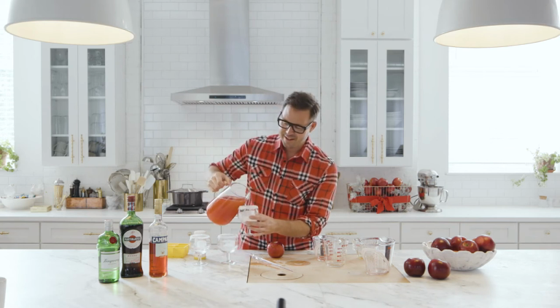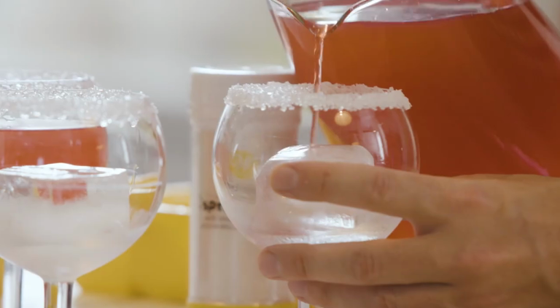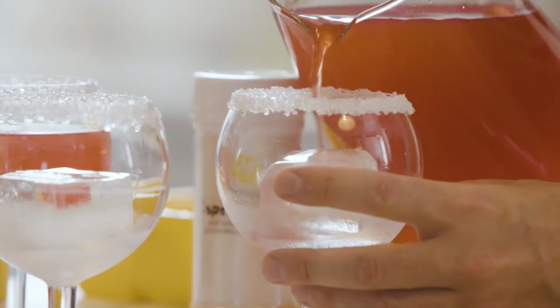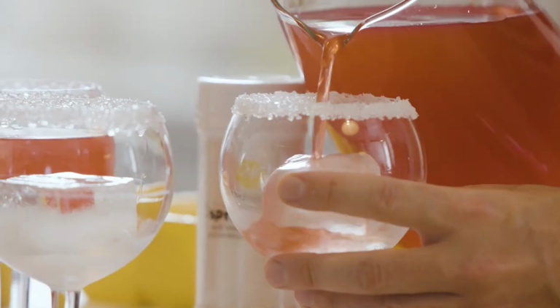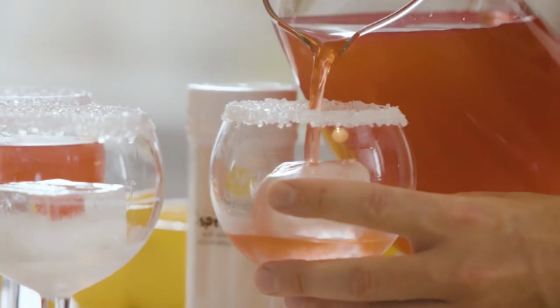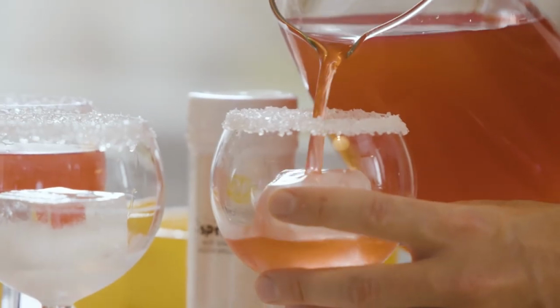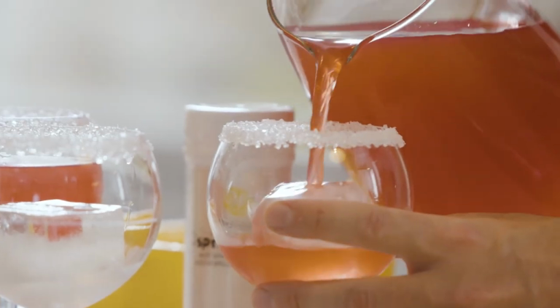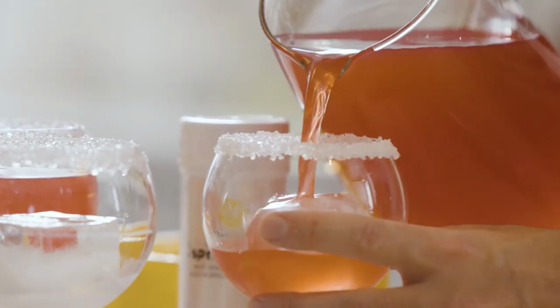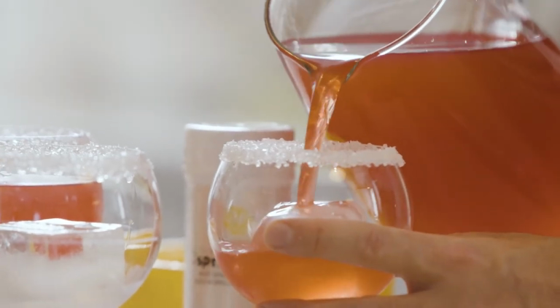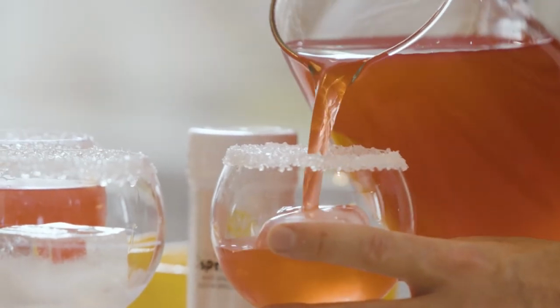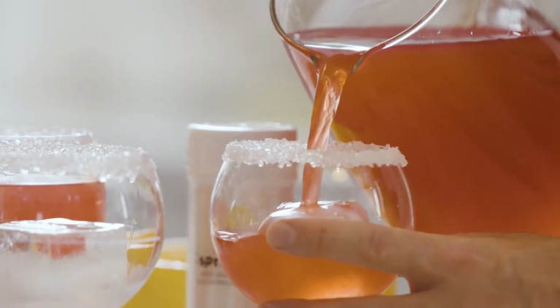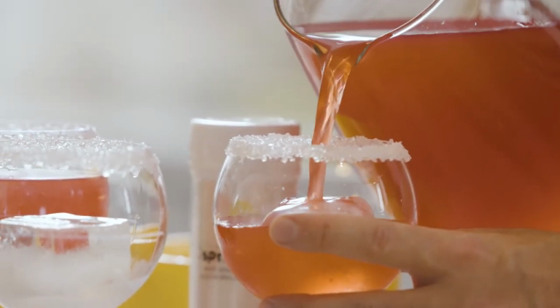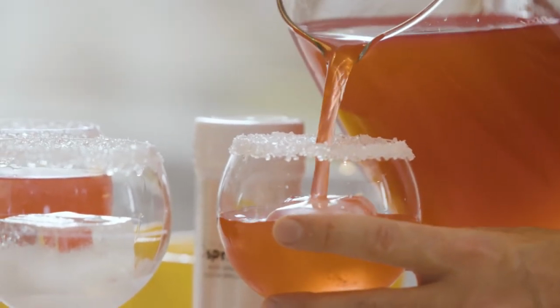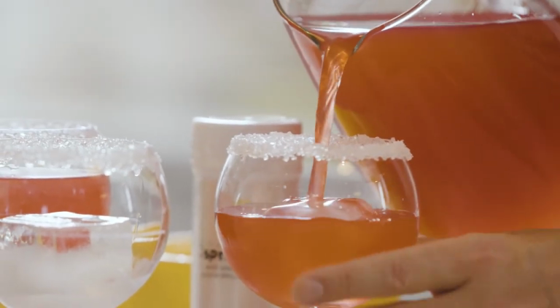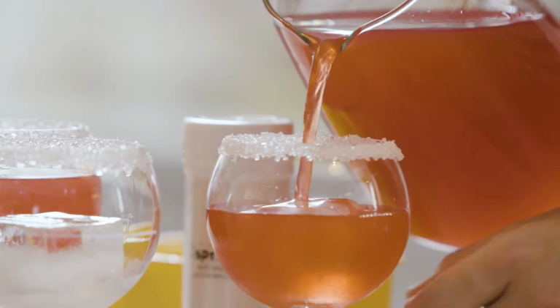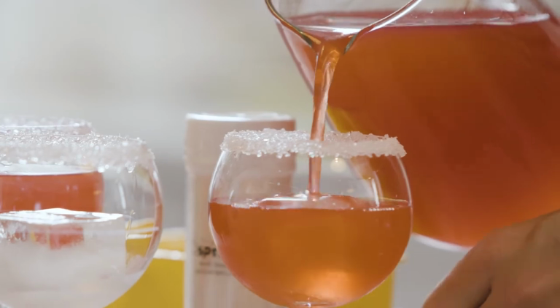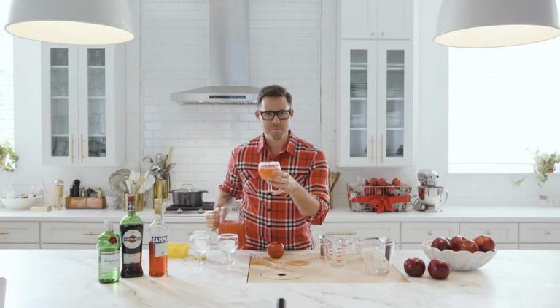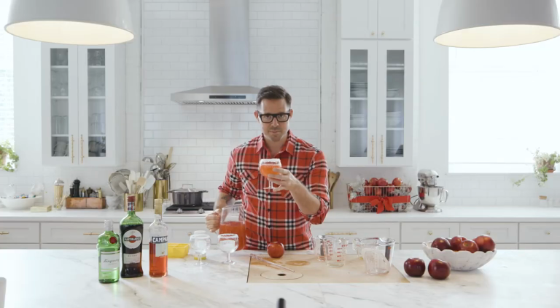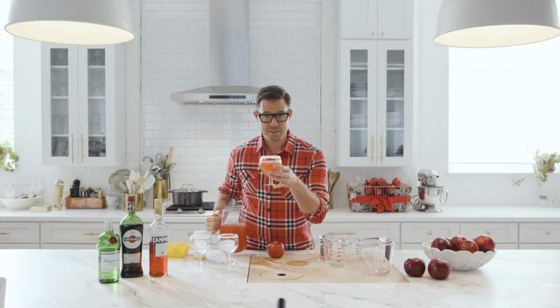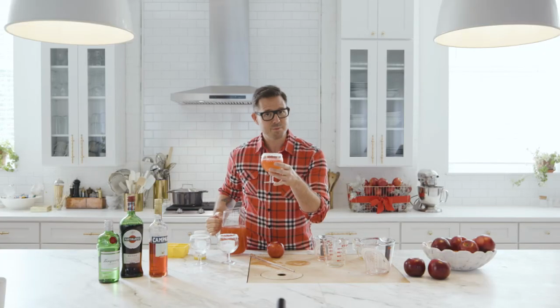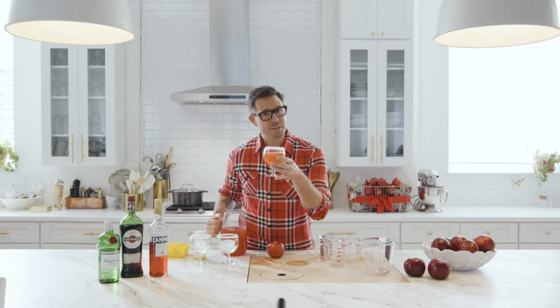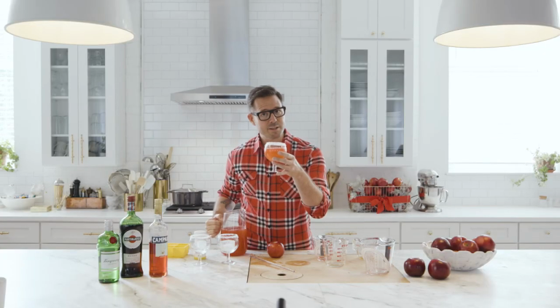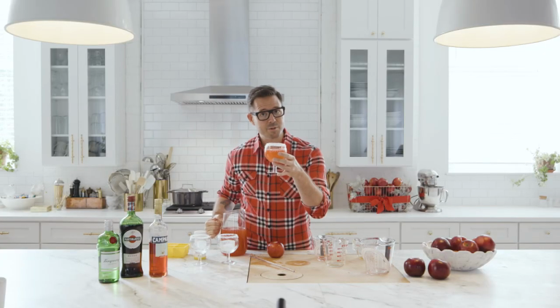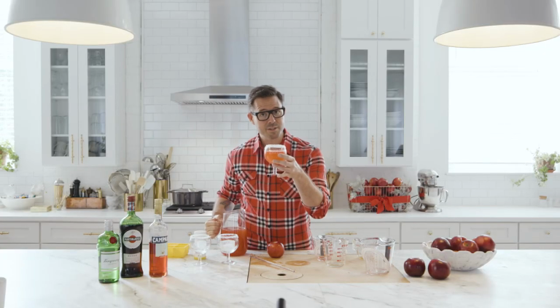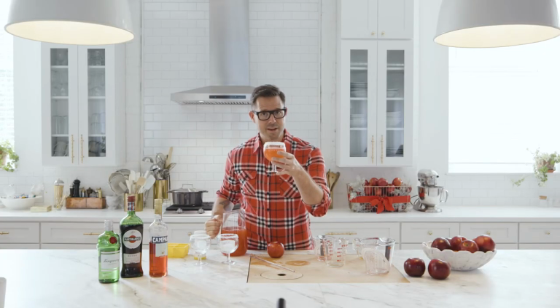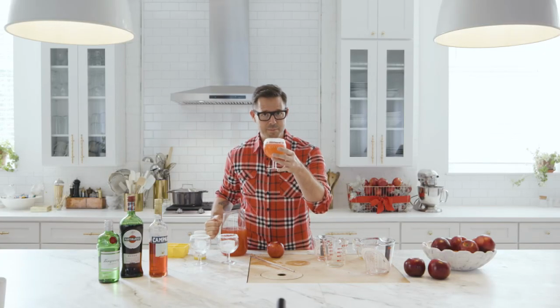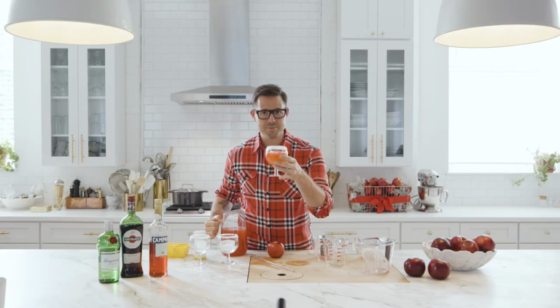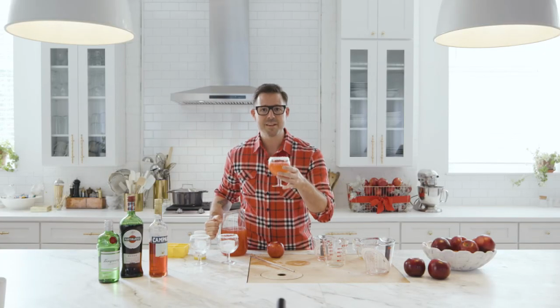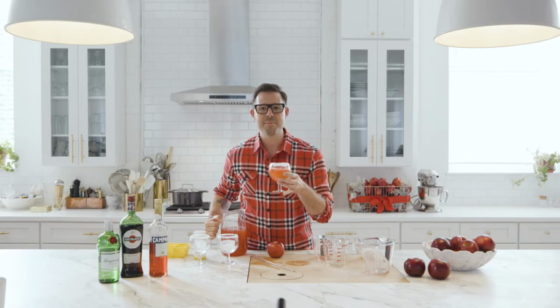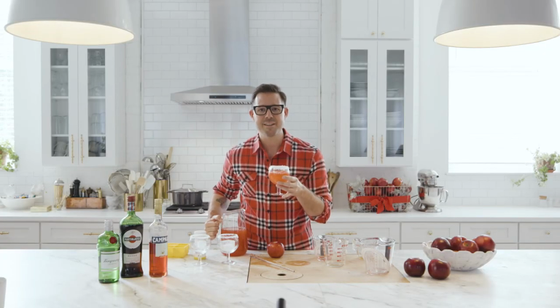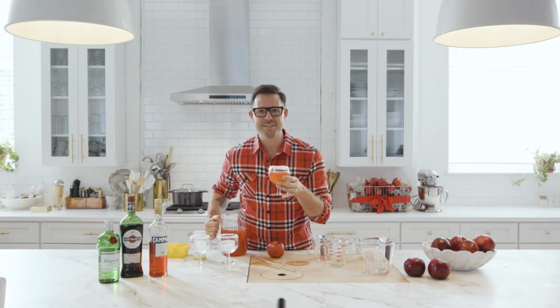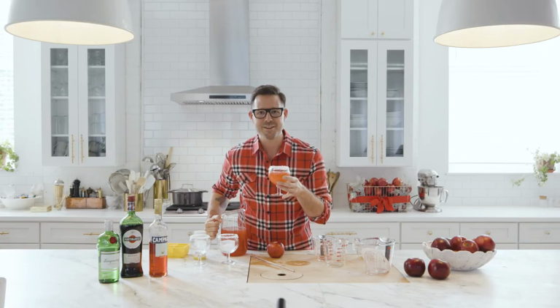And there you go — the Crisp Mist Punch with the Cosmic Crisp apple. Happy holidays, y'all!